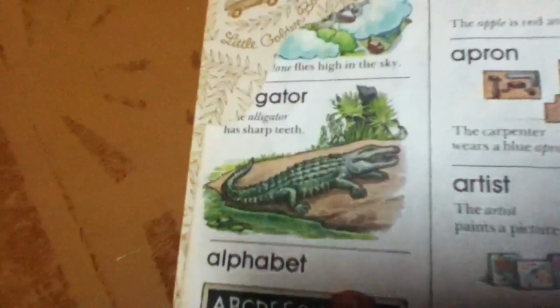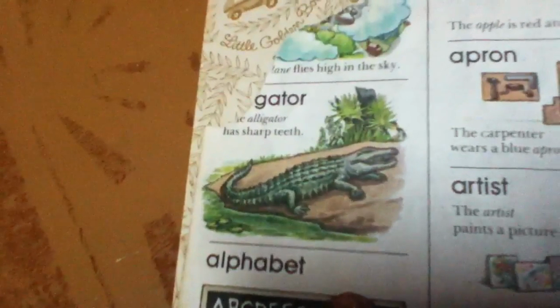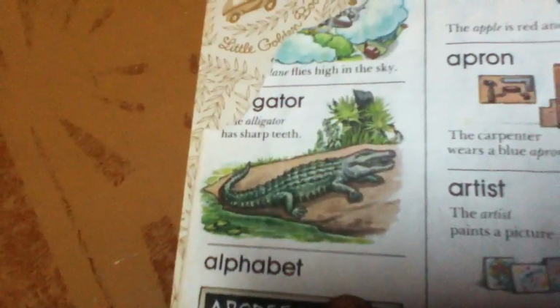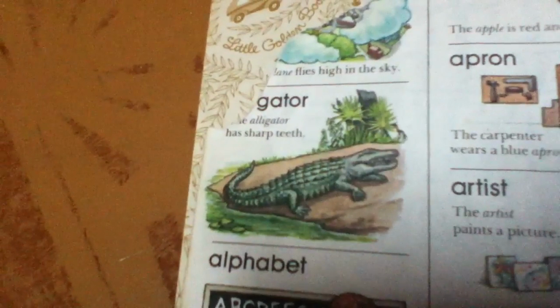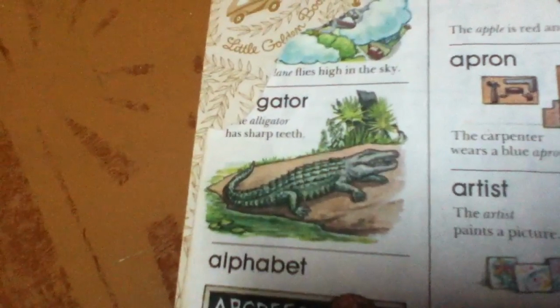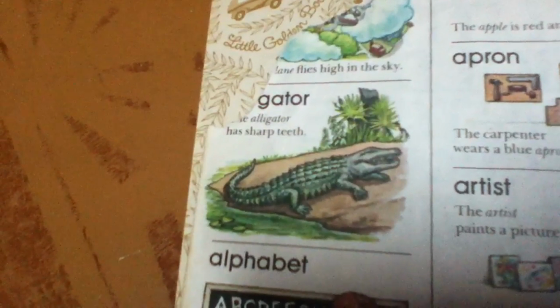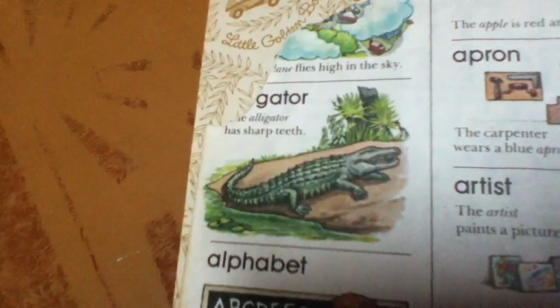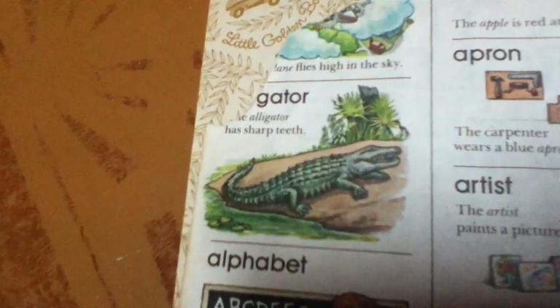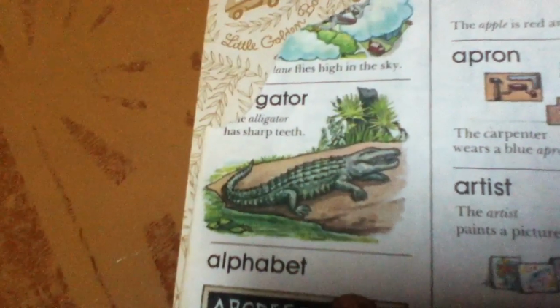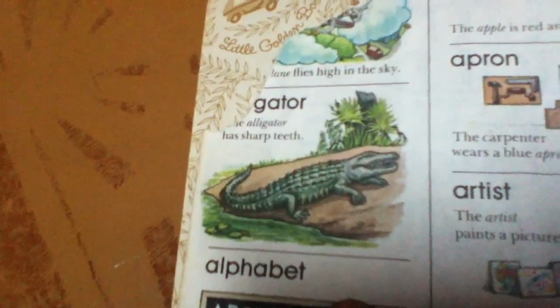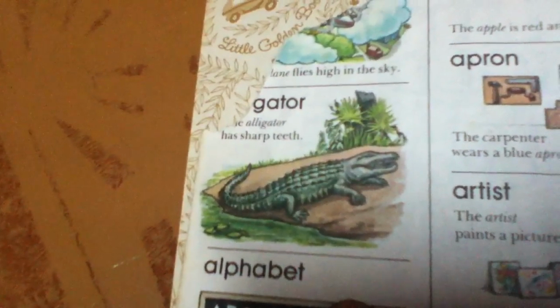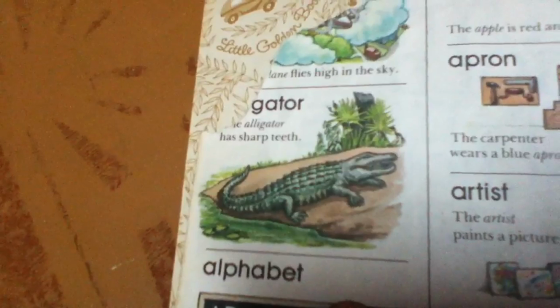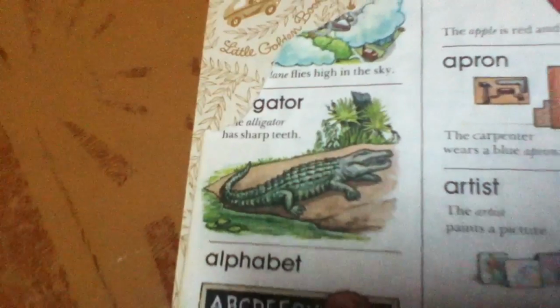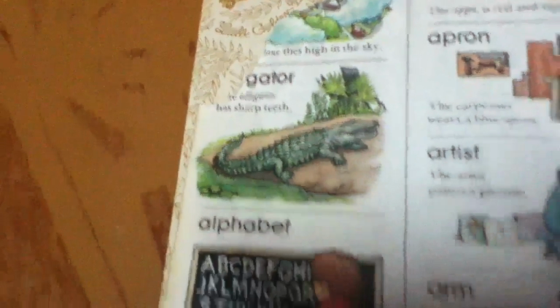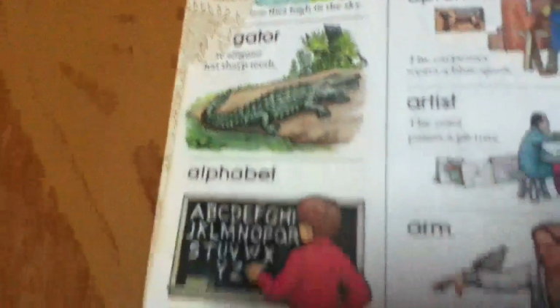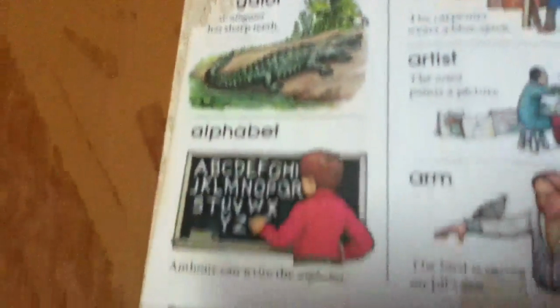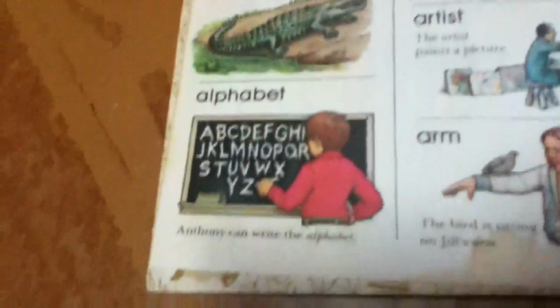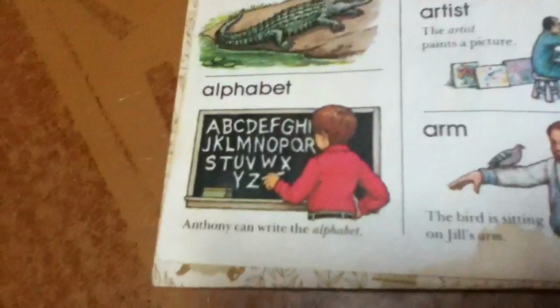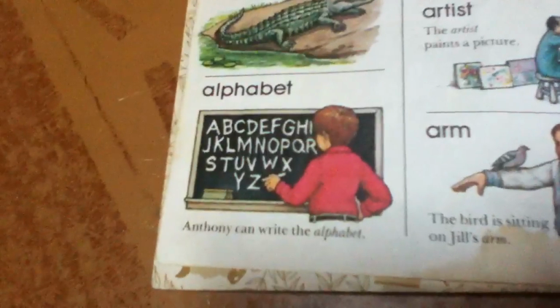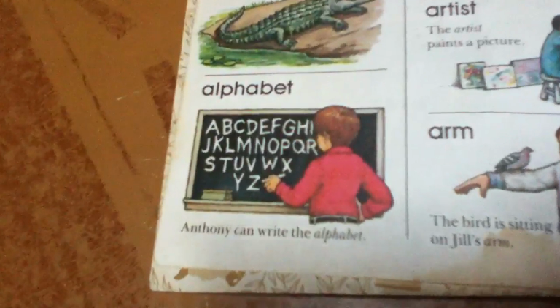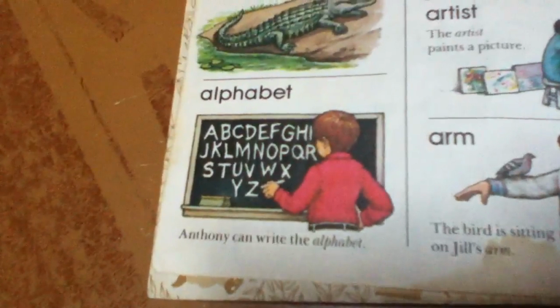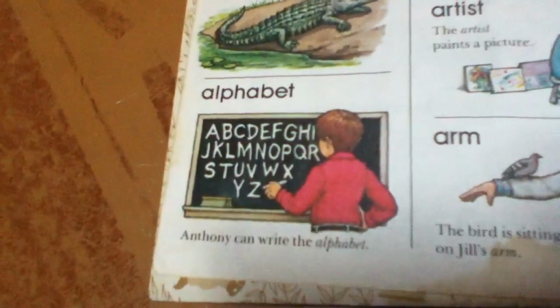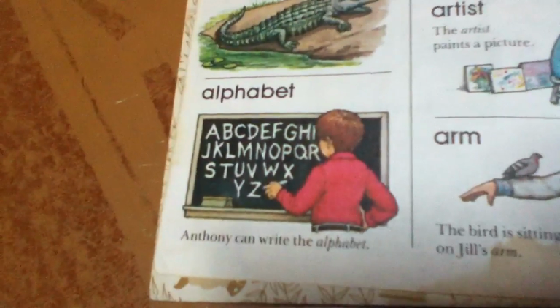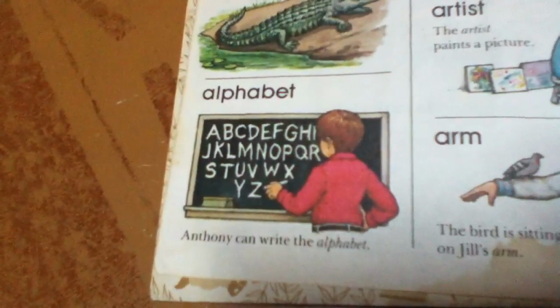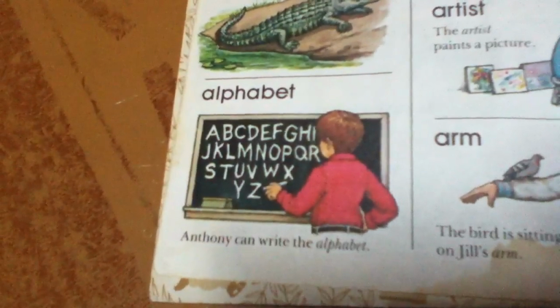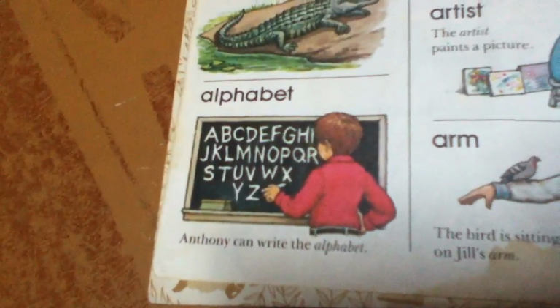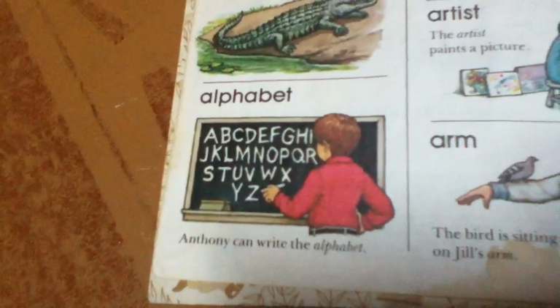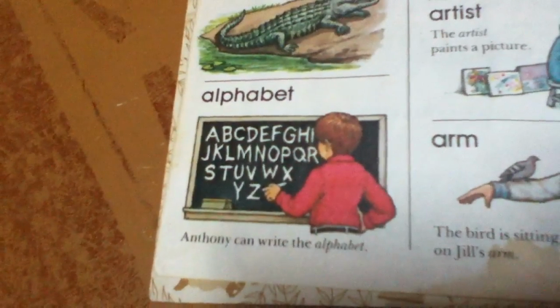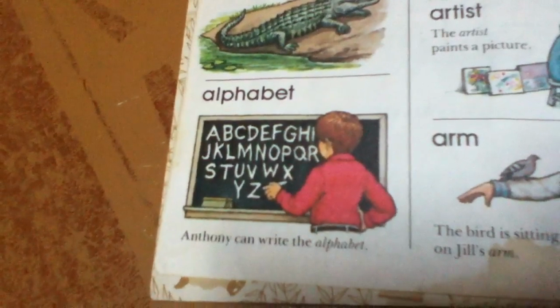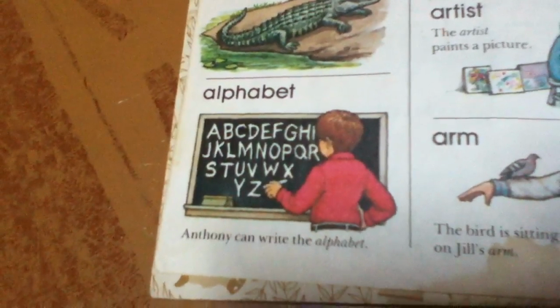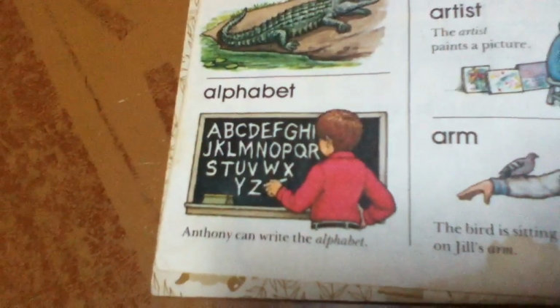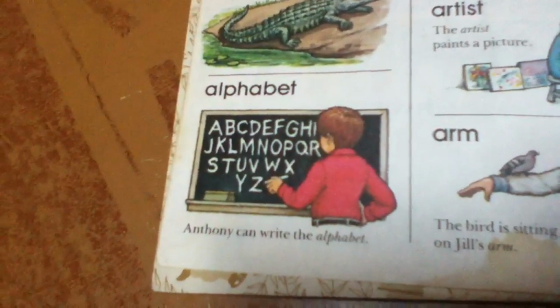Alligator. The alligator has sharp teeth. Alphabet. Anthony can write the alphabet.